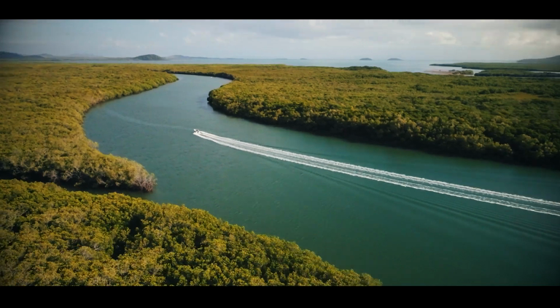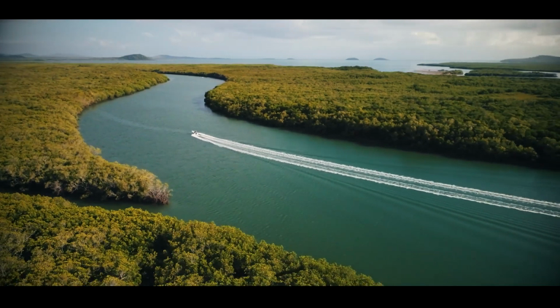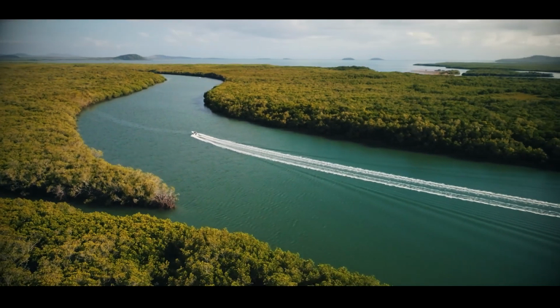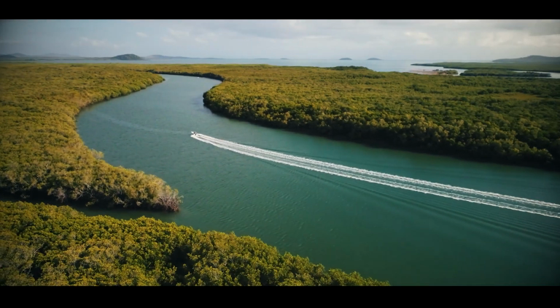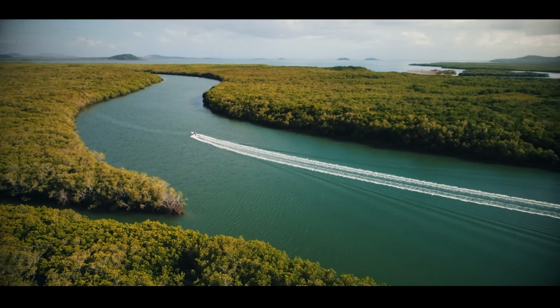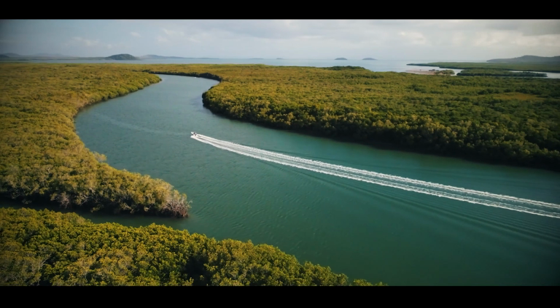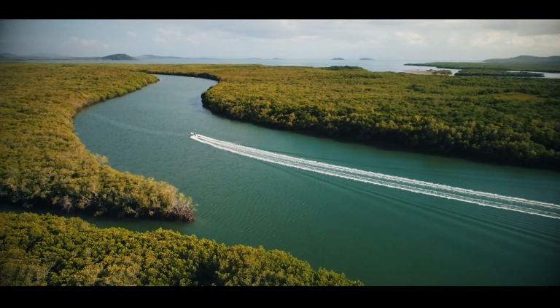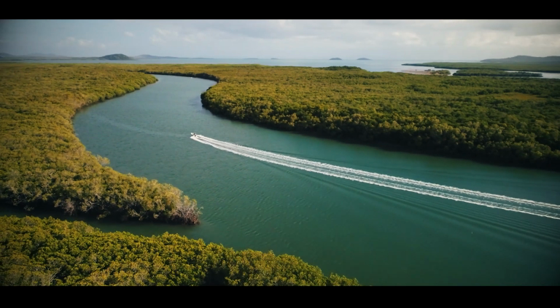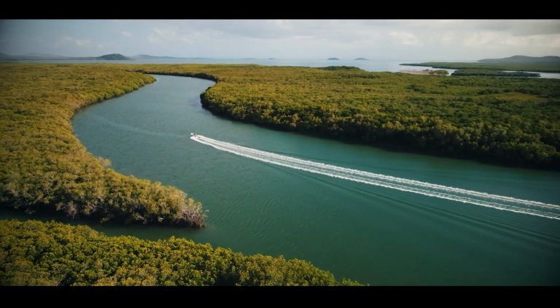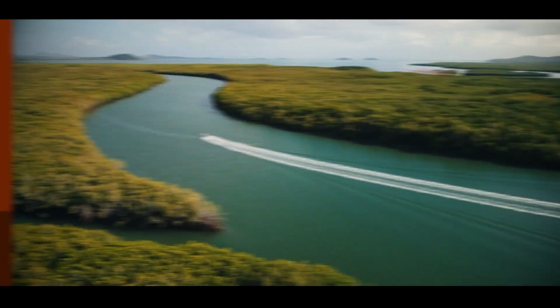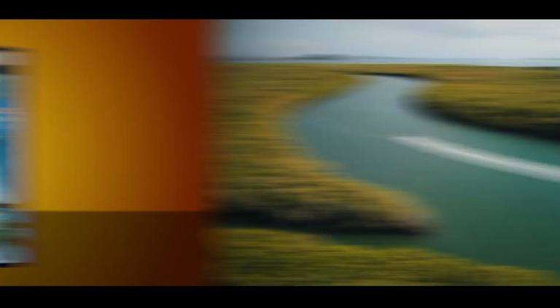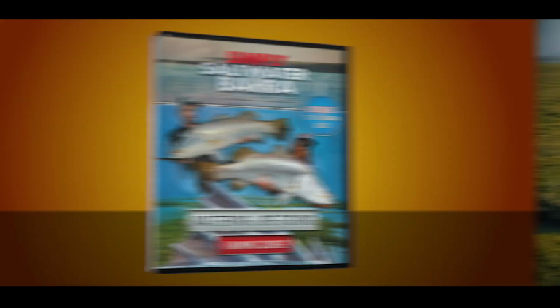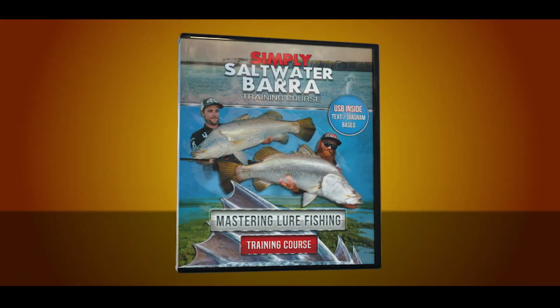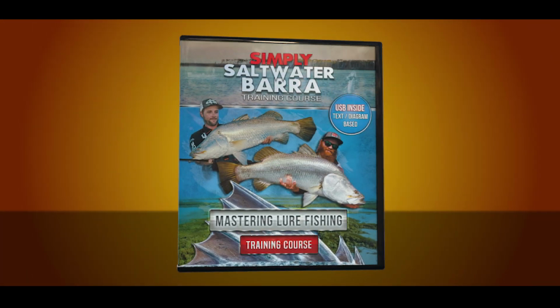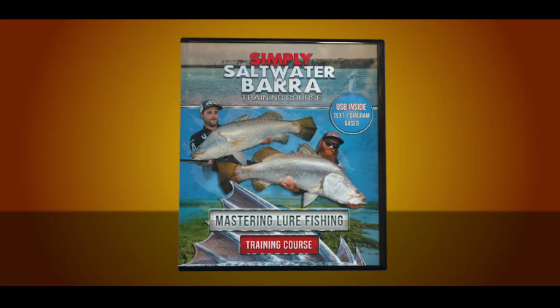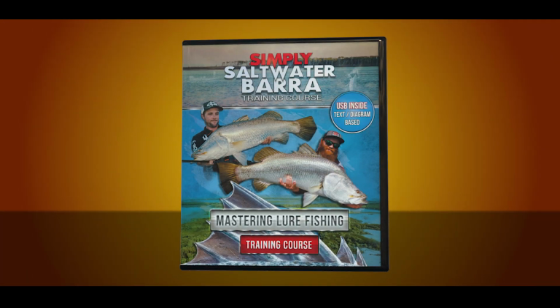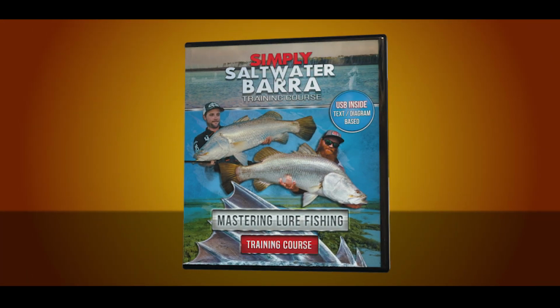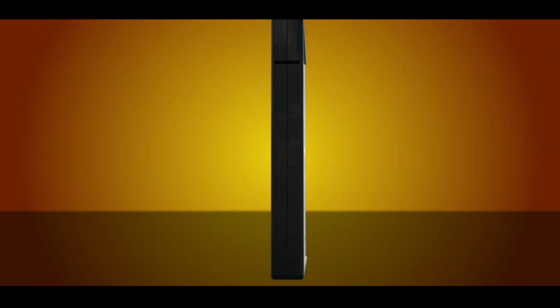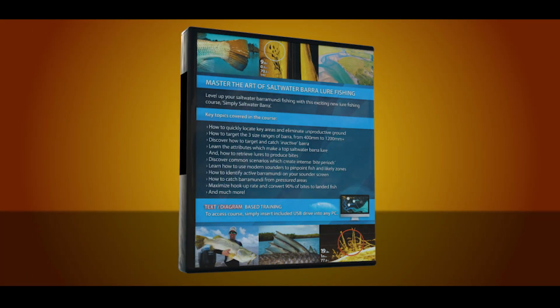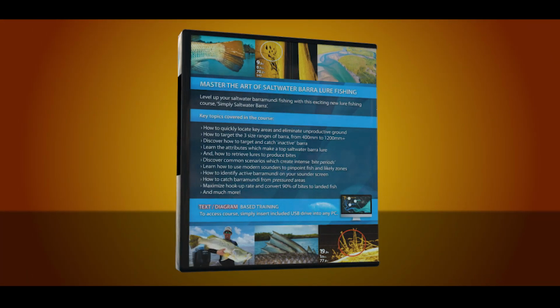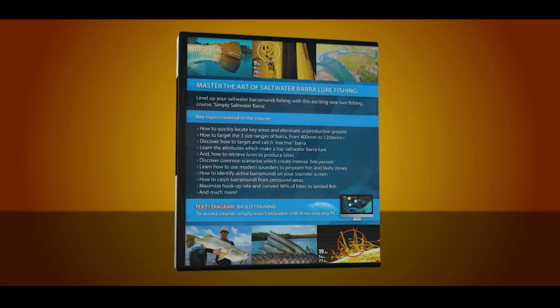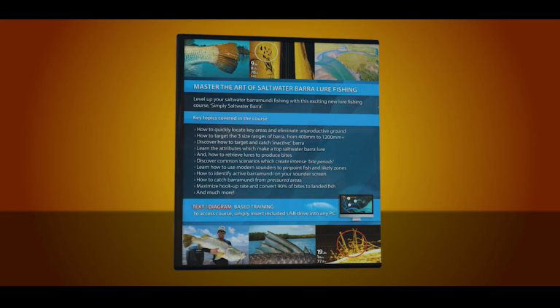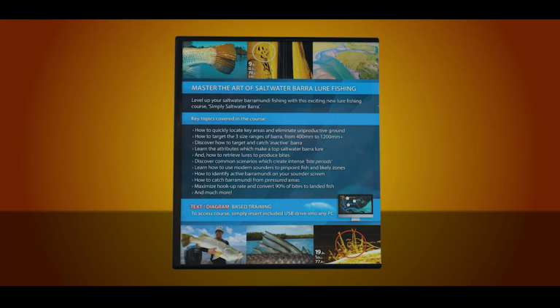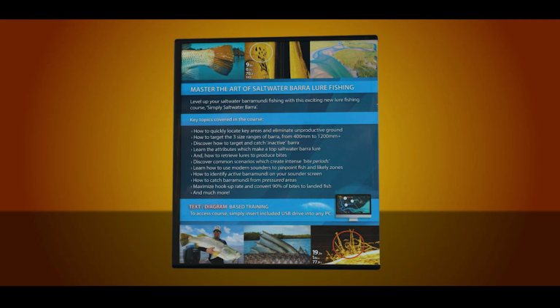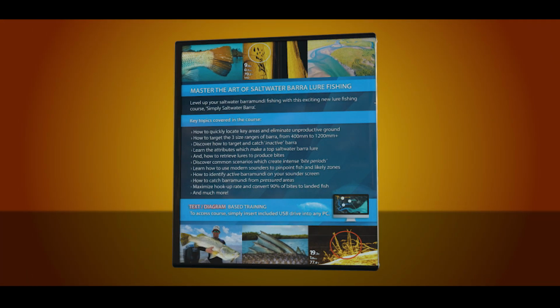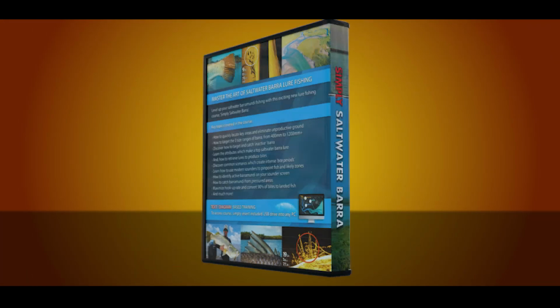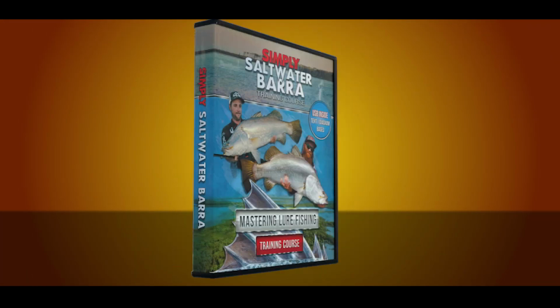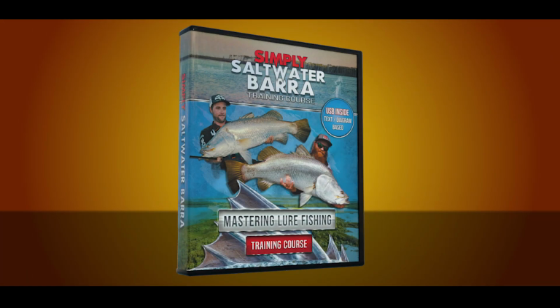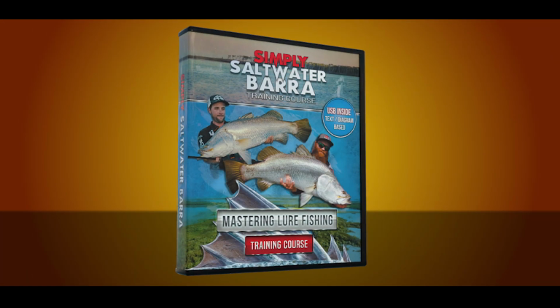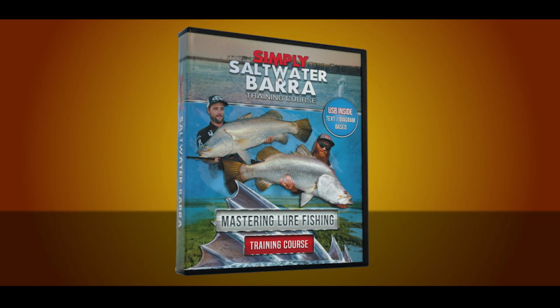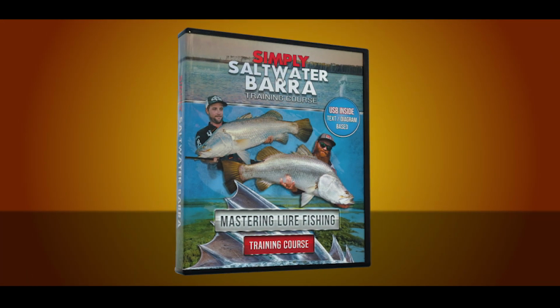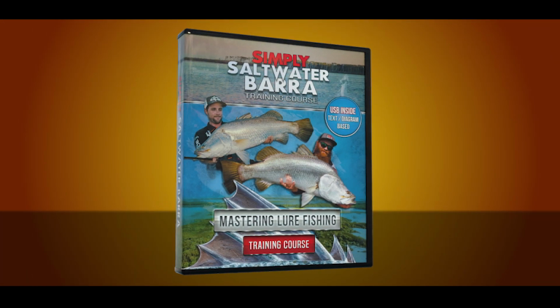It's all available in this new course — Simply Saltwater Barra, mastering lure fishing. It's all in there.